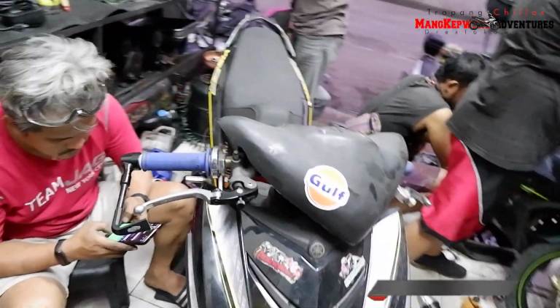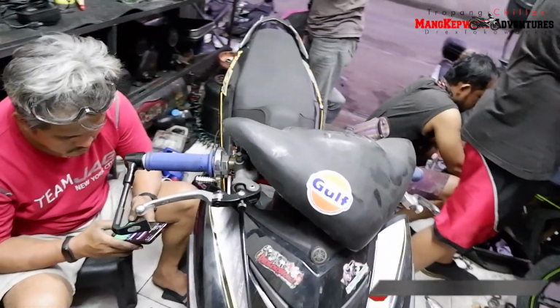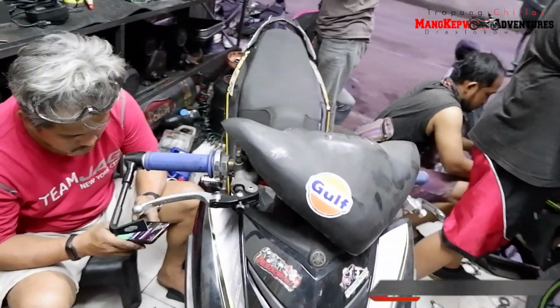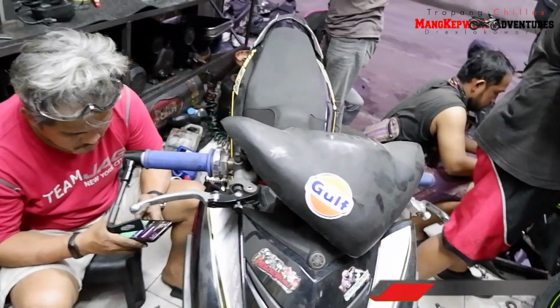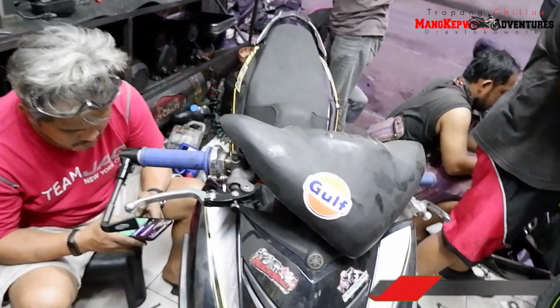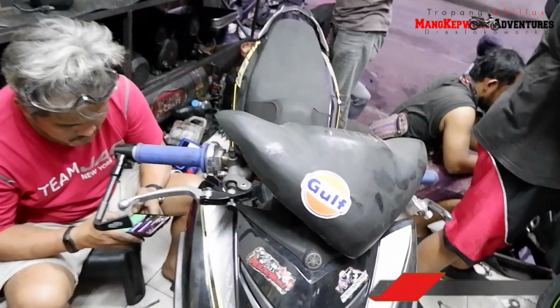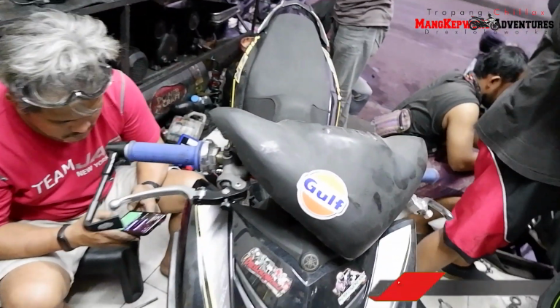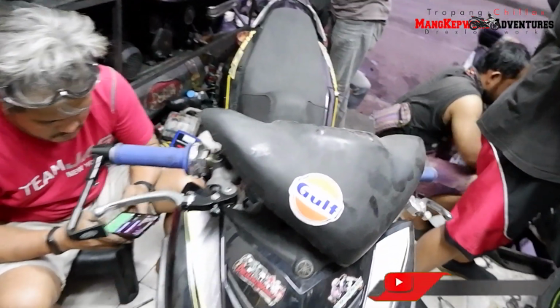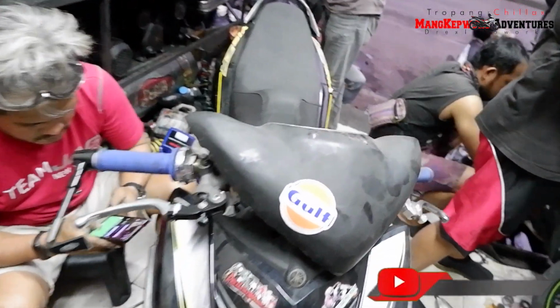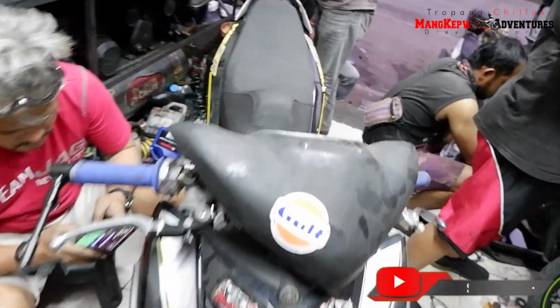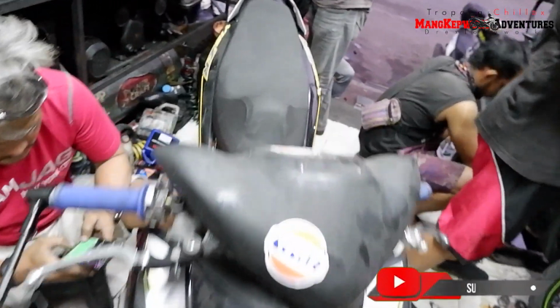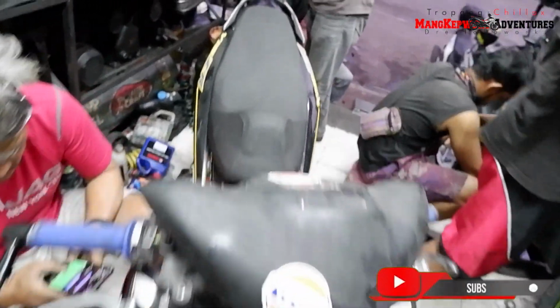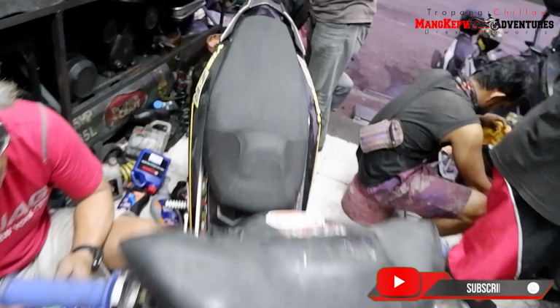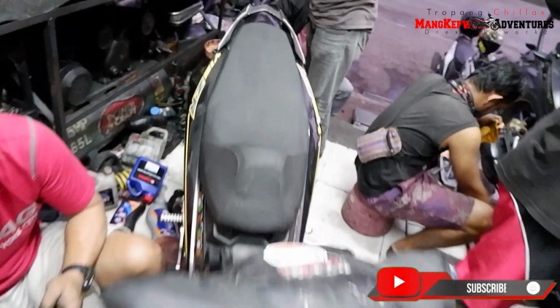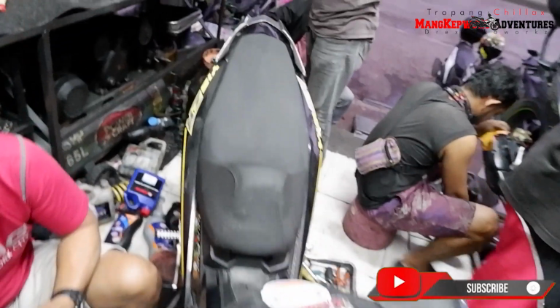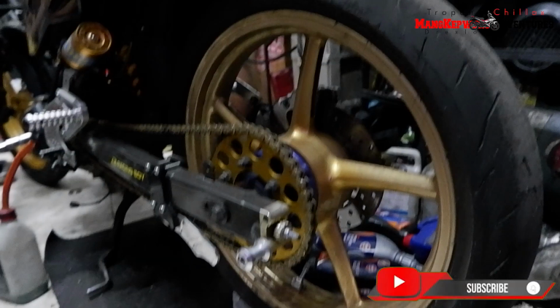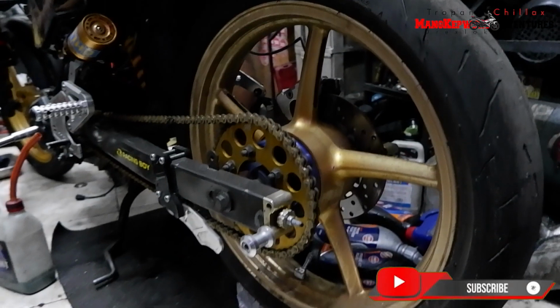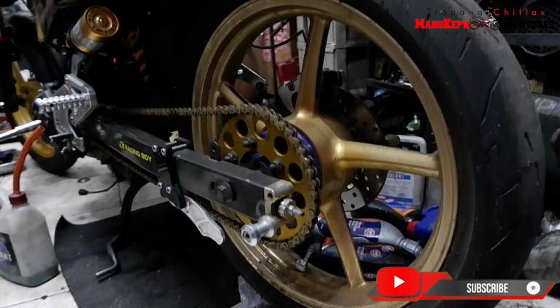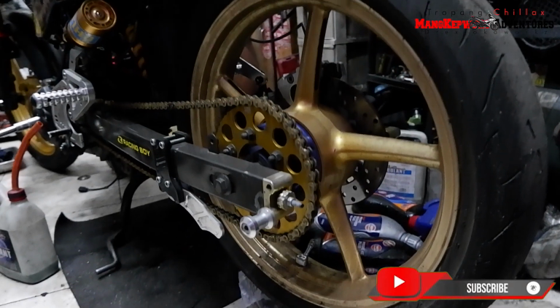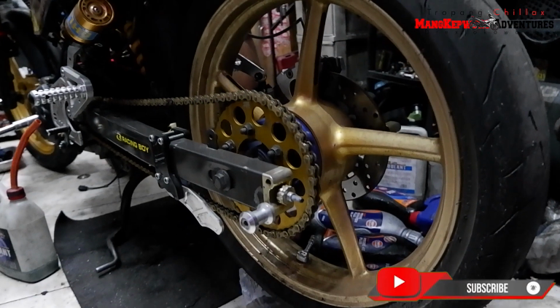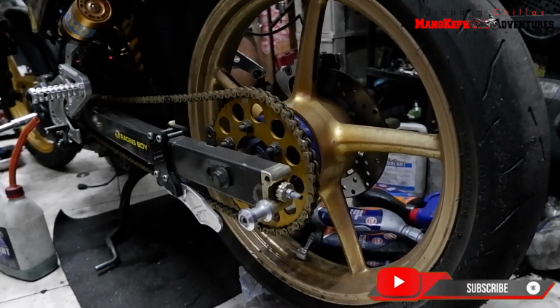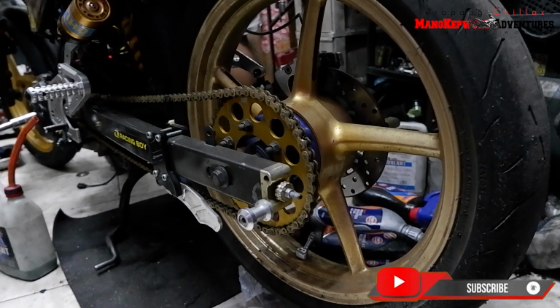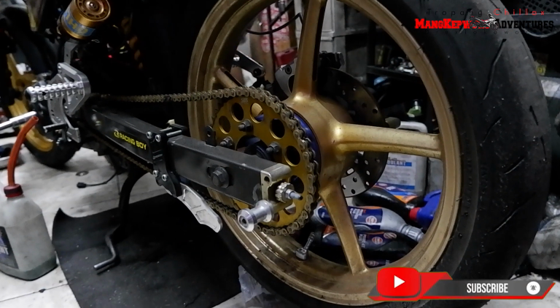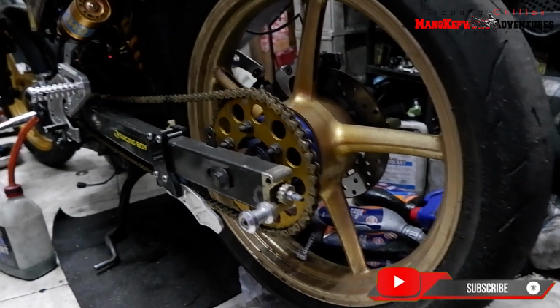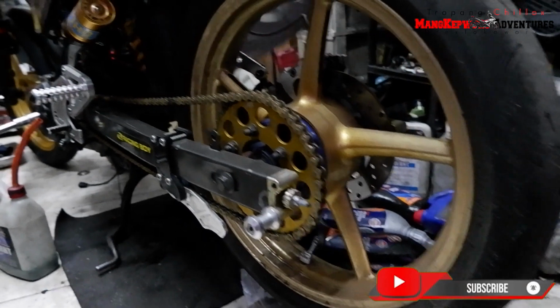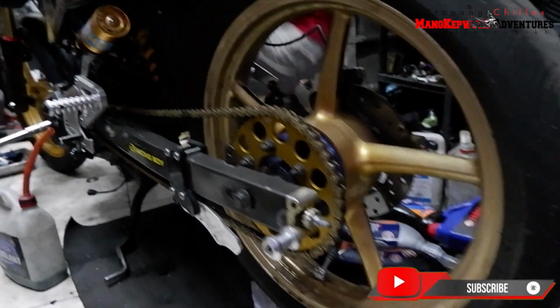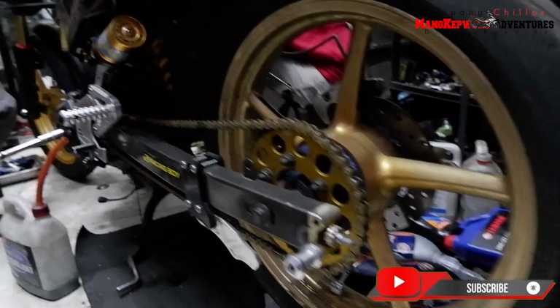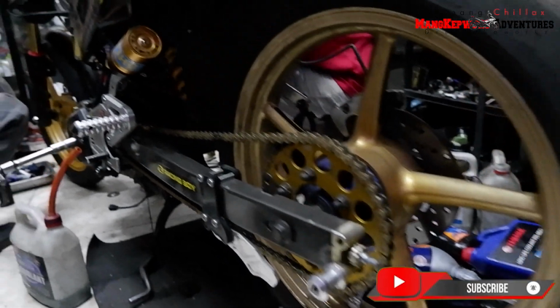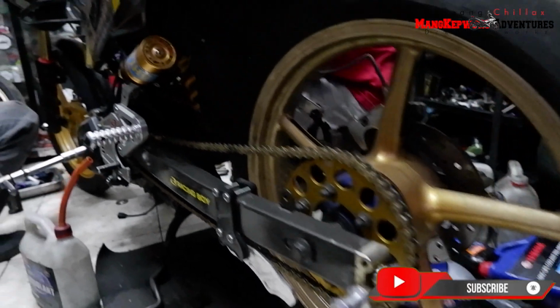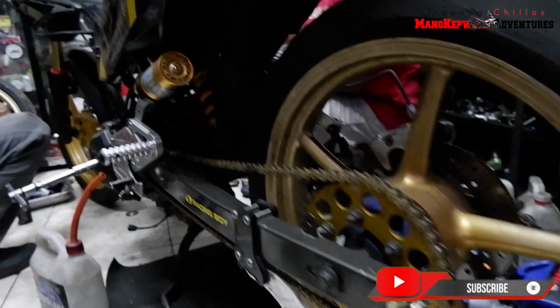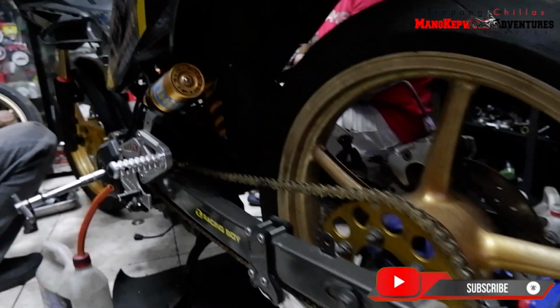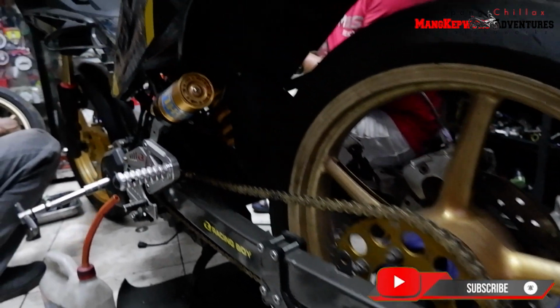Hey there, subscribe to my channel and also press this bell icon.